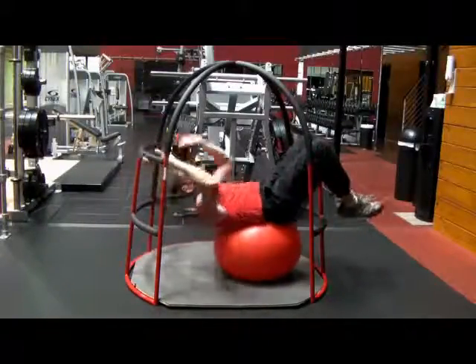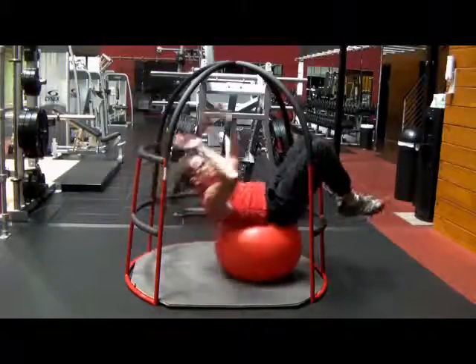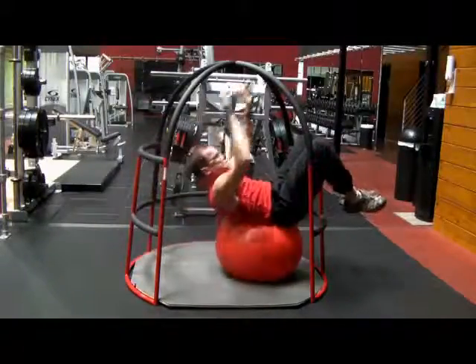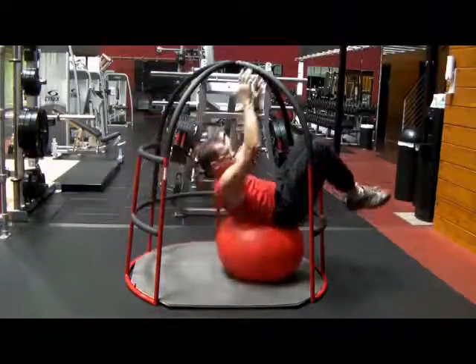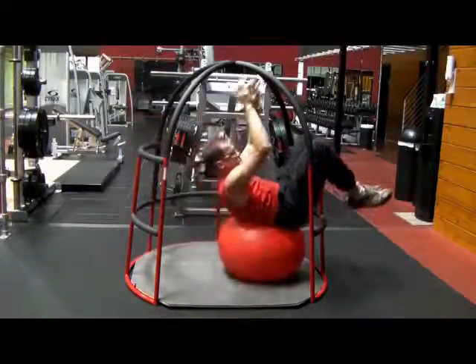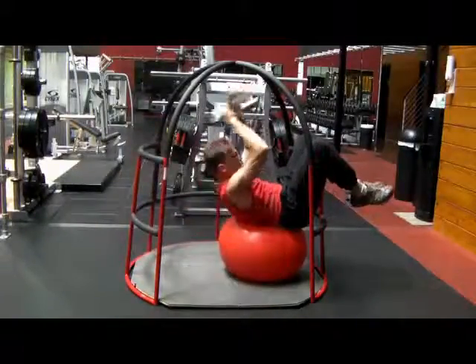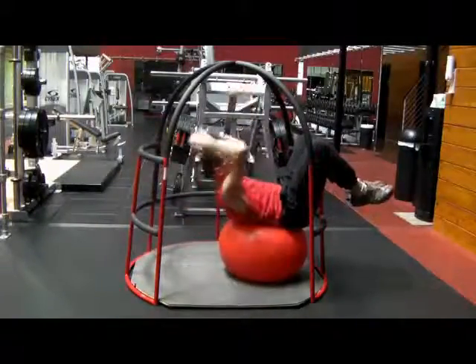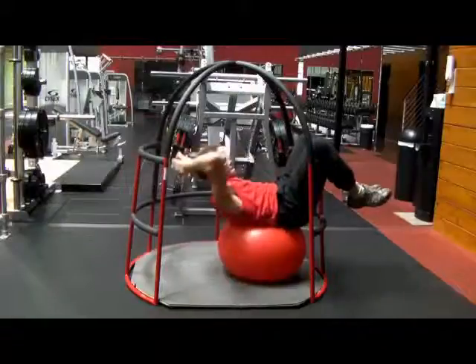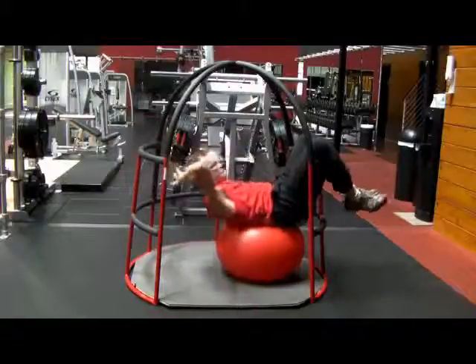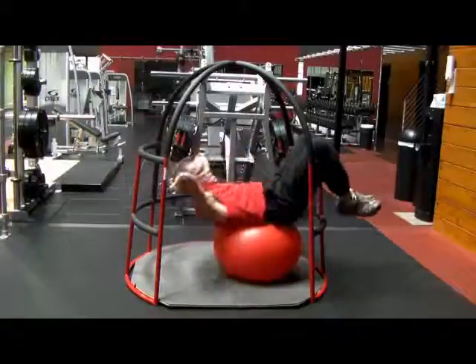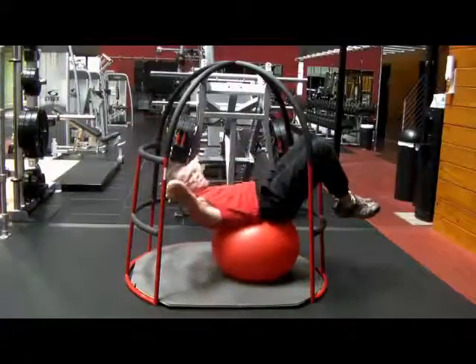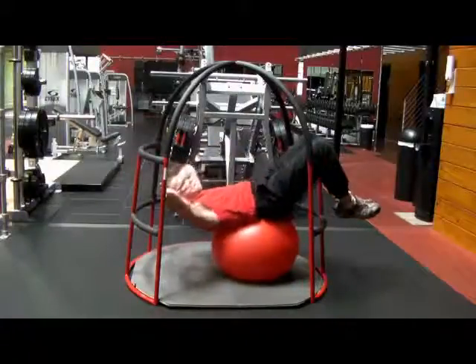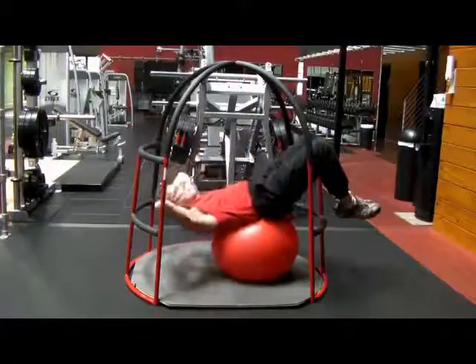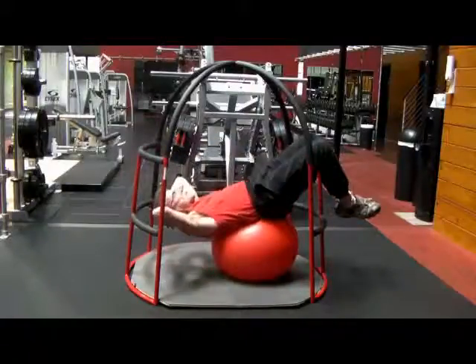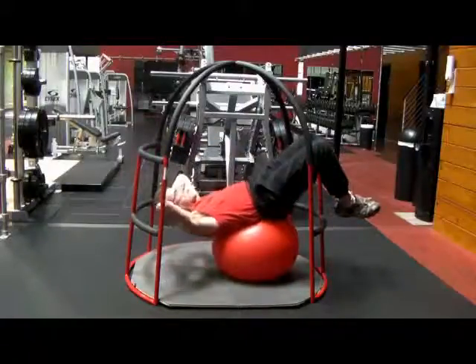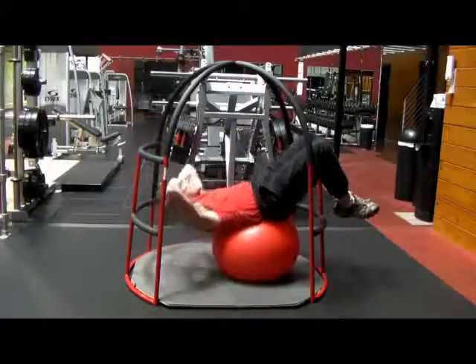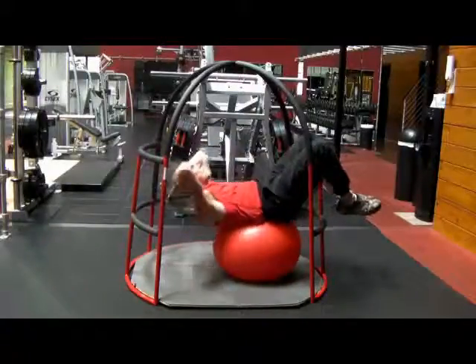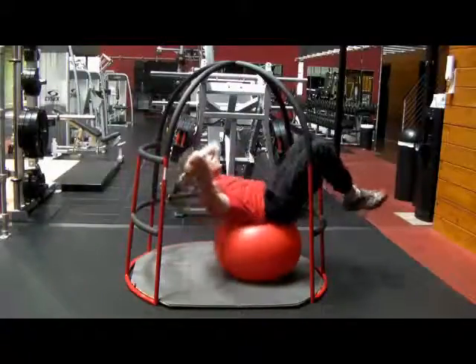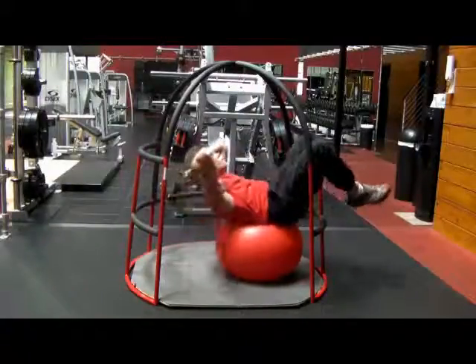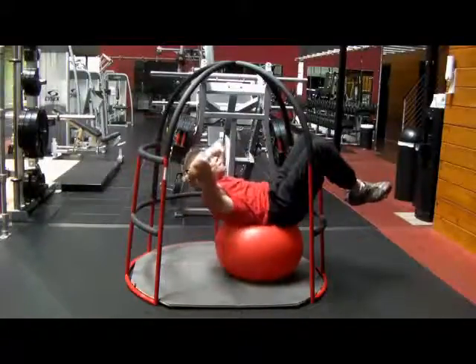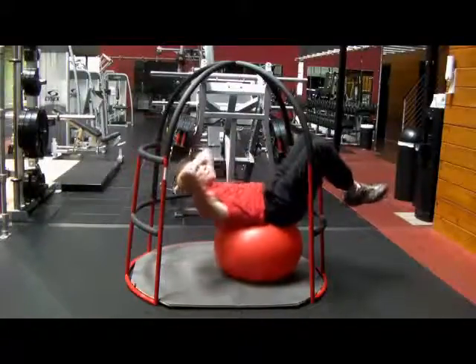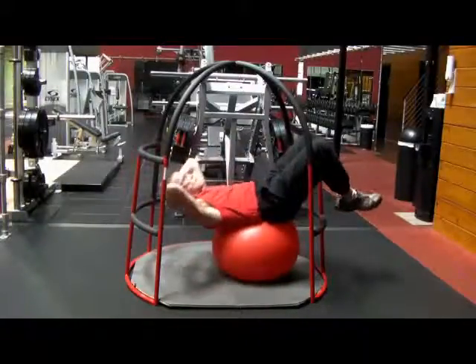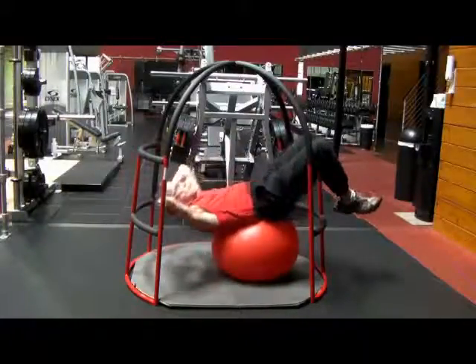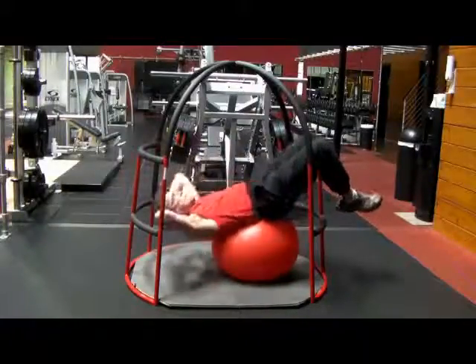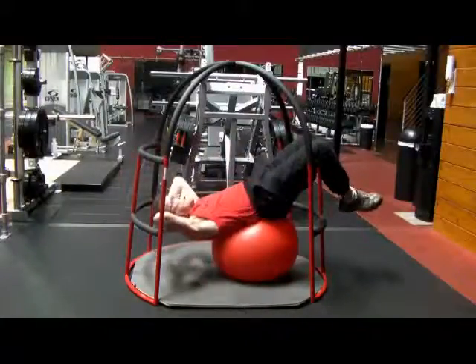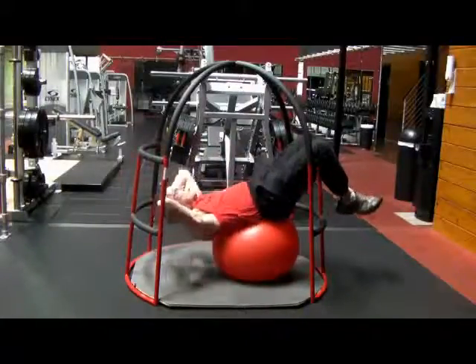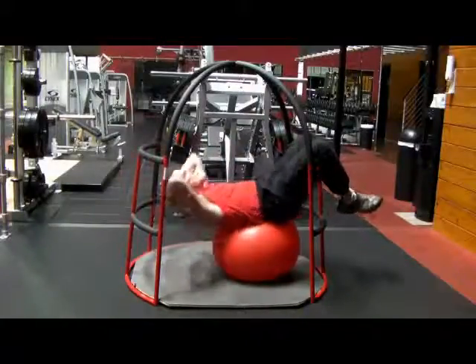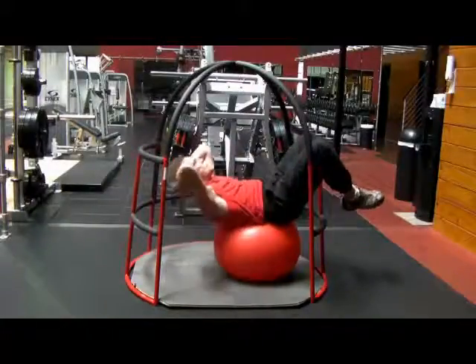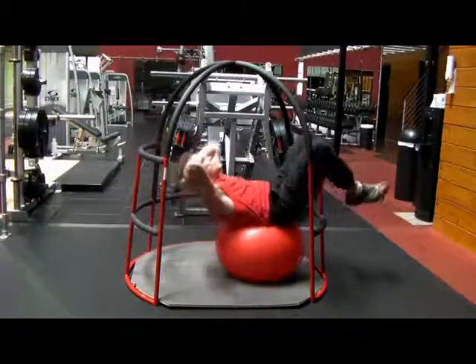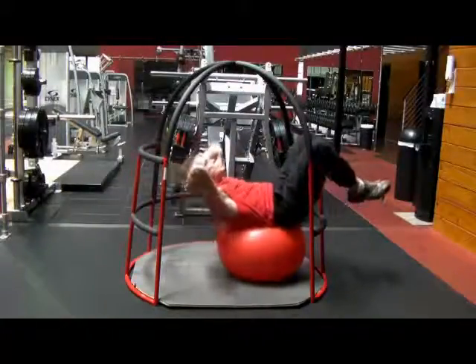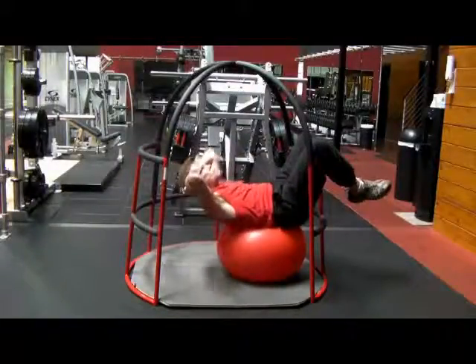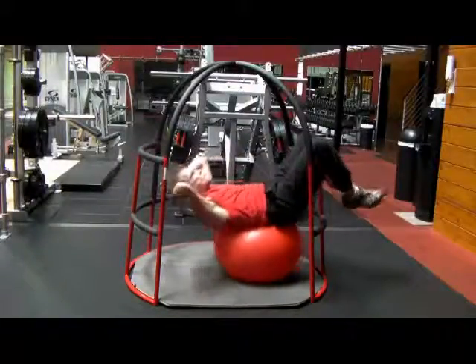Three points of contact with the Tiroyo for maximum safety. Enjoy.